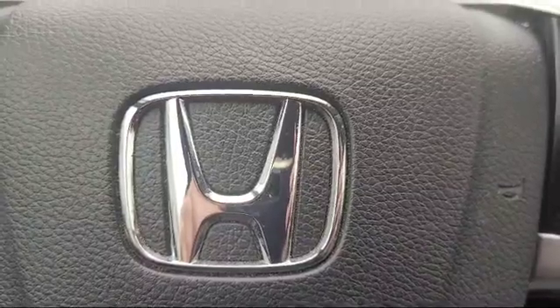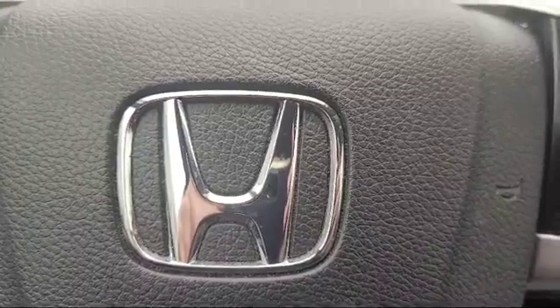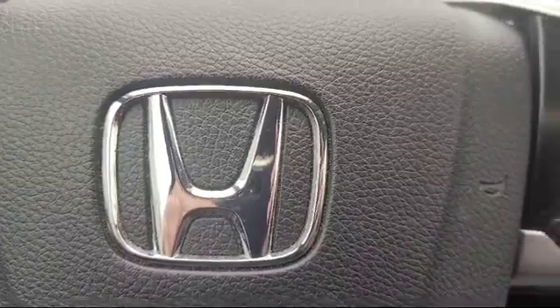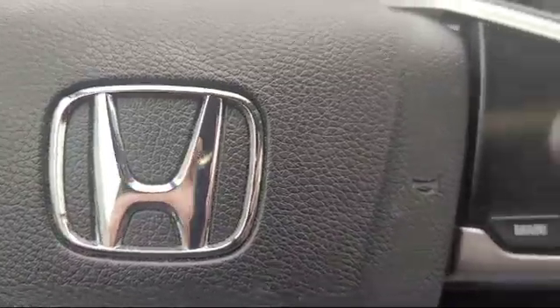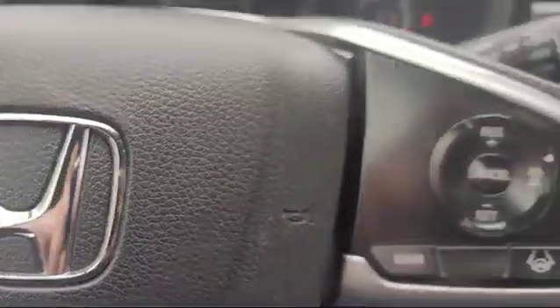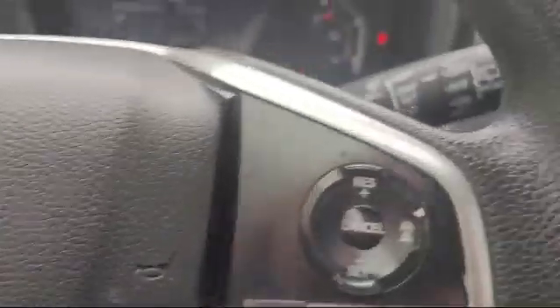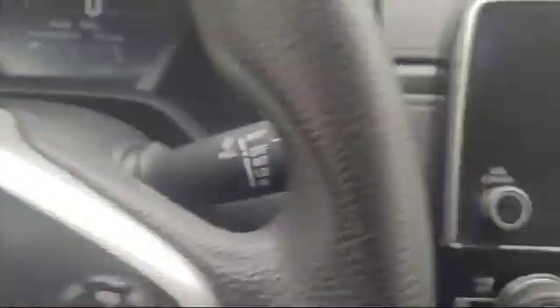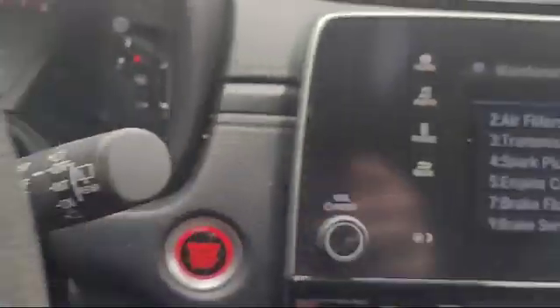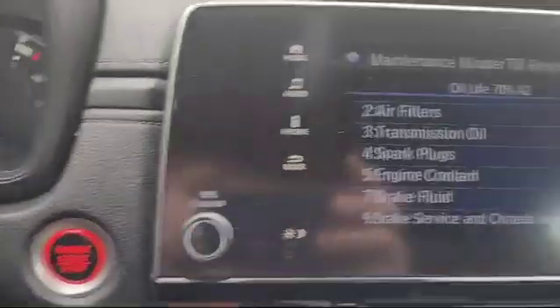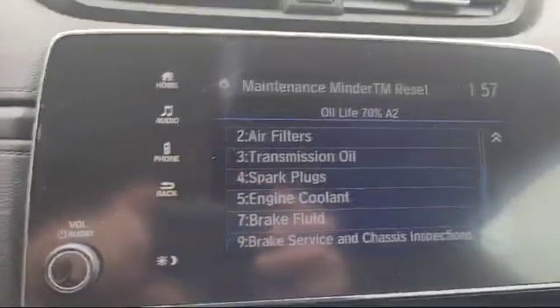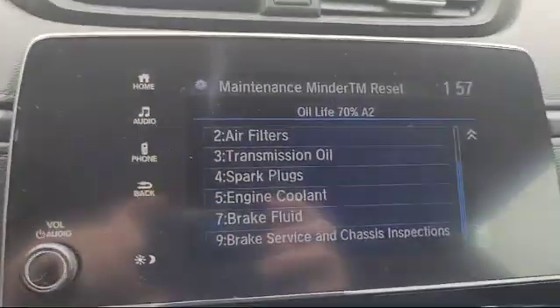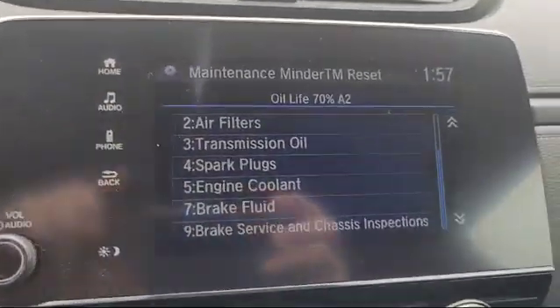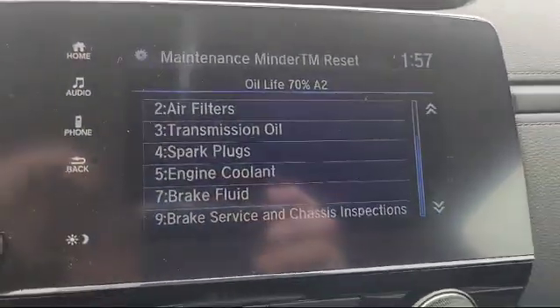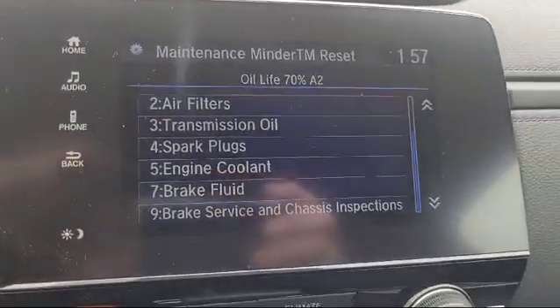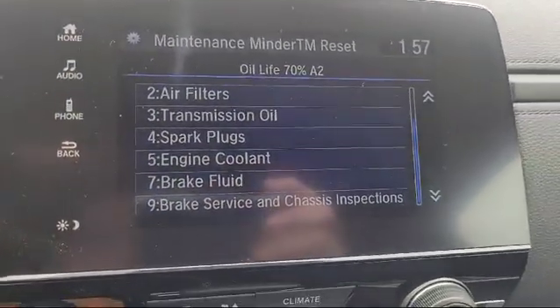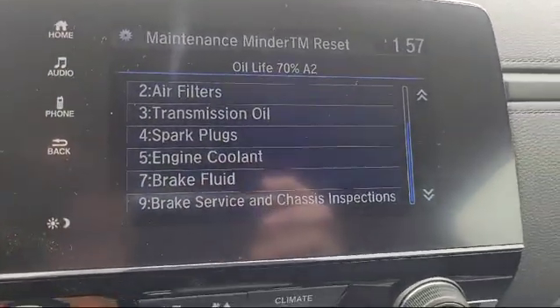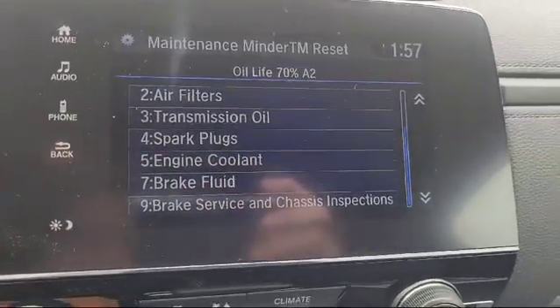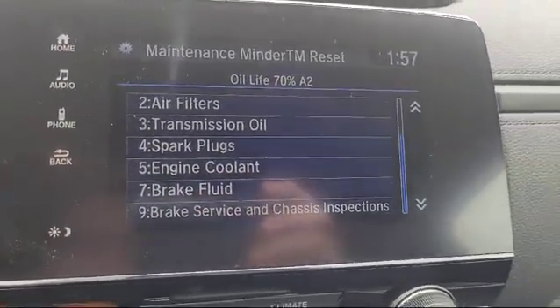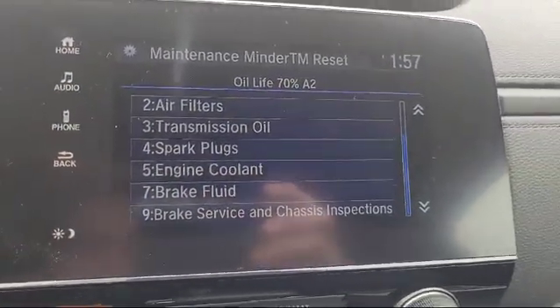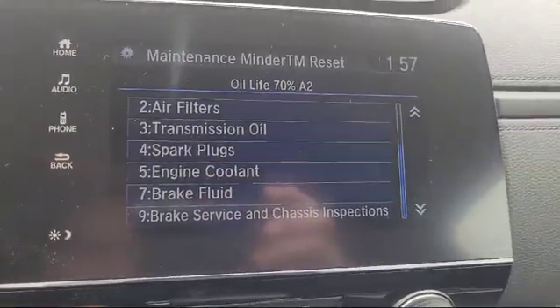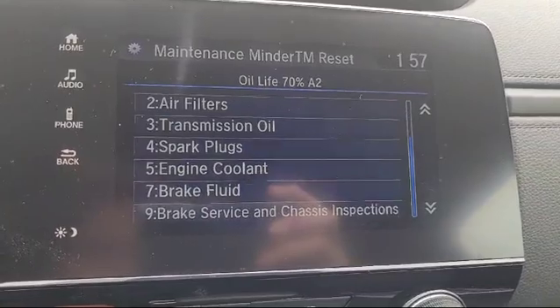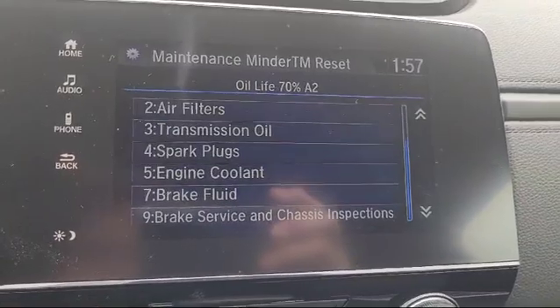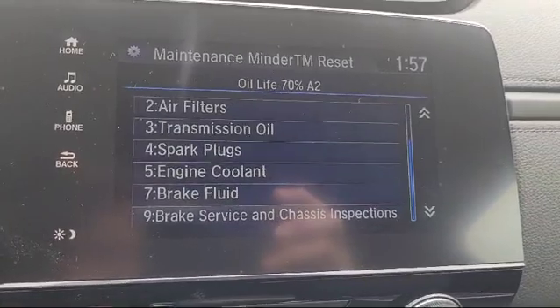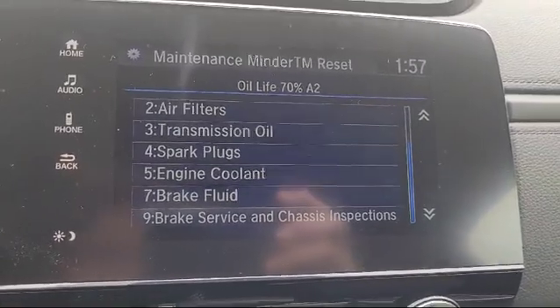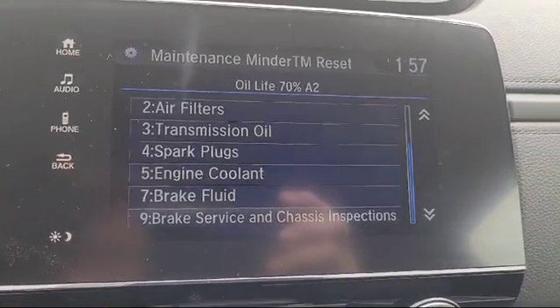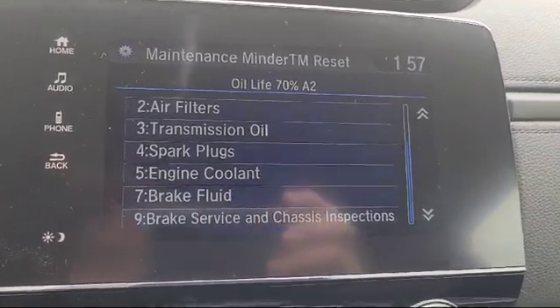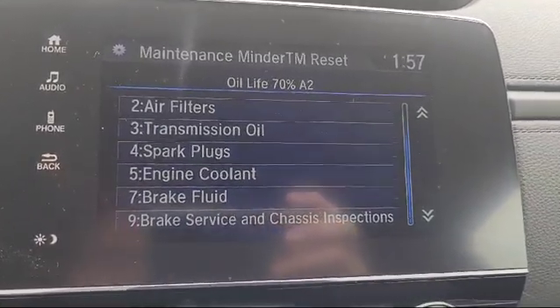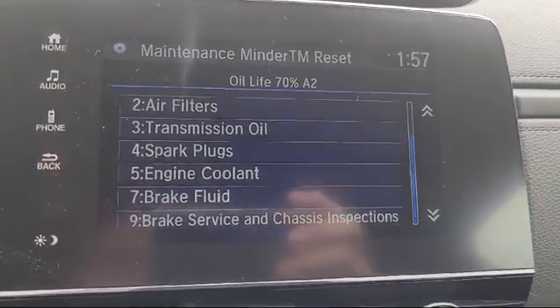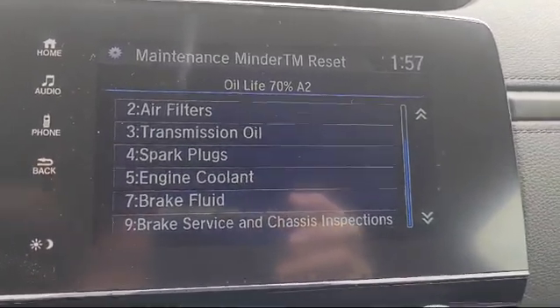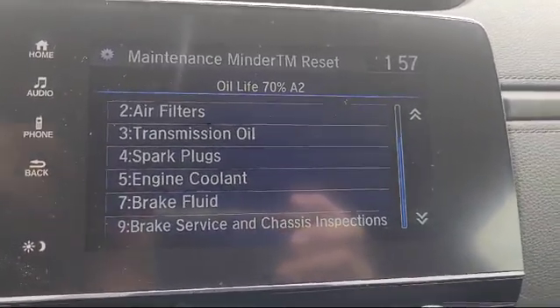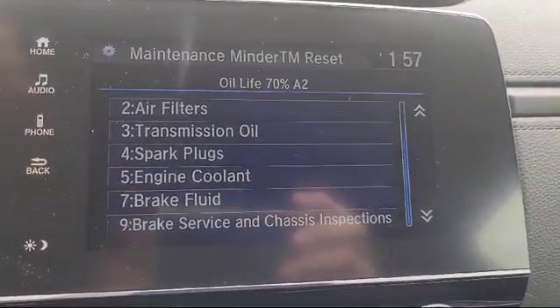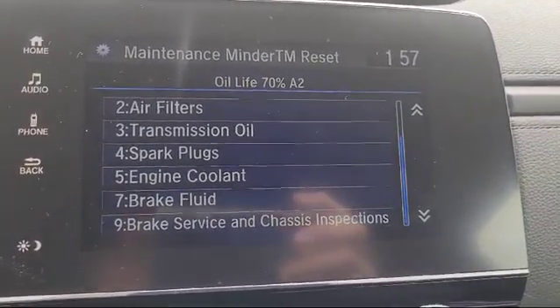Hi guys, Andrew here, Urban Automotive Folk for Ontario, Canada. Welcome back to our channel and thanks for subscribing.